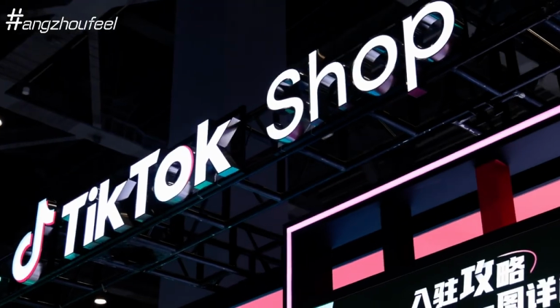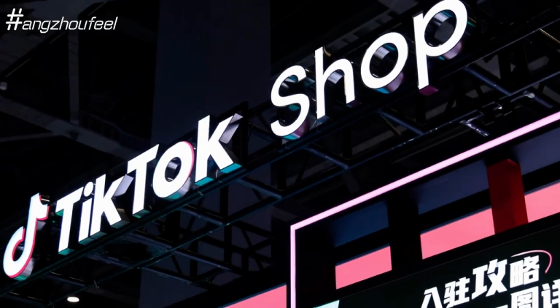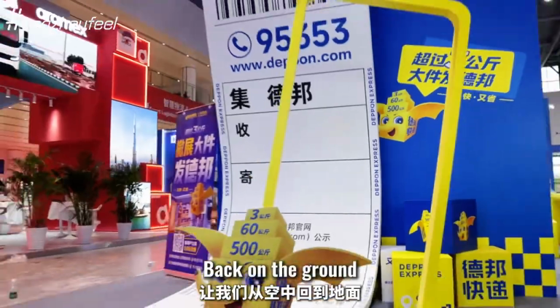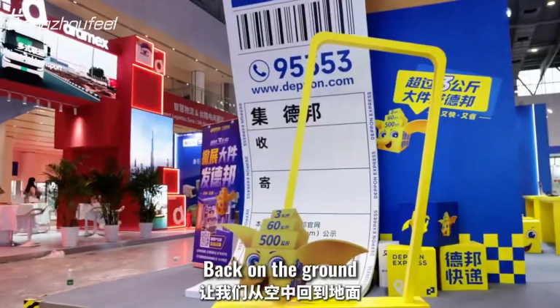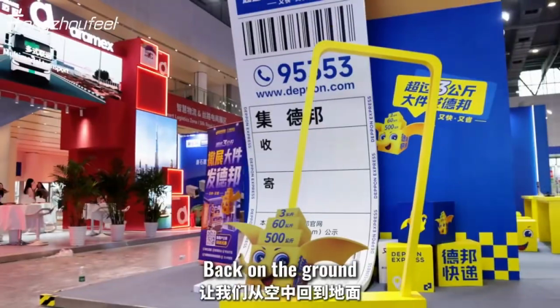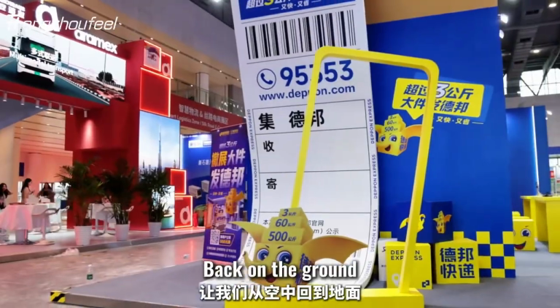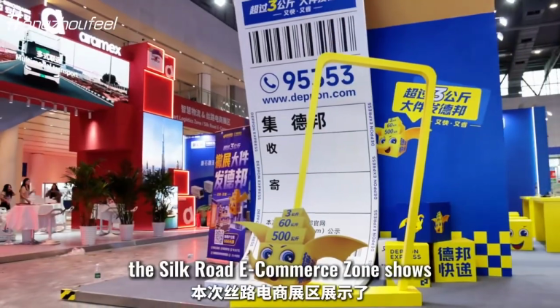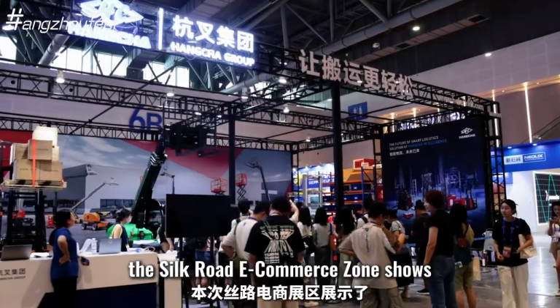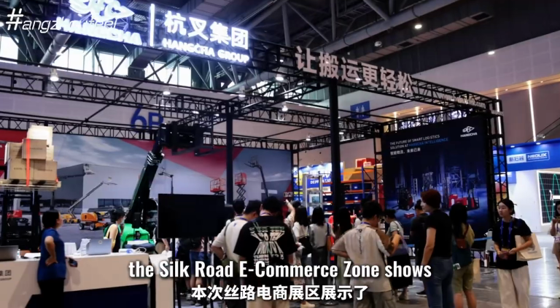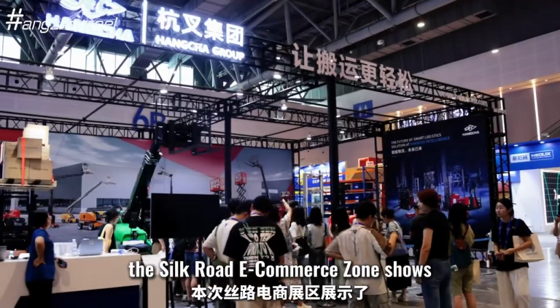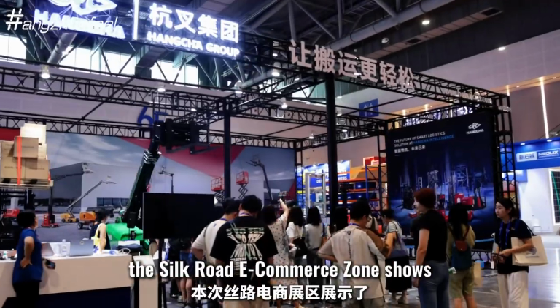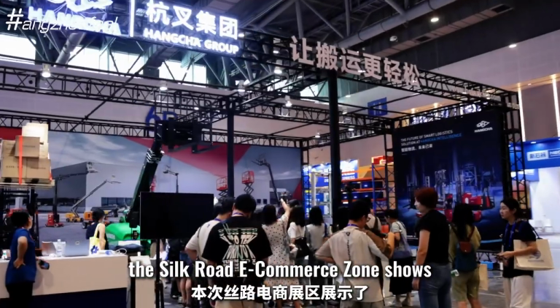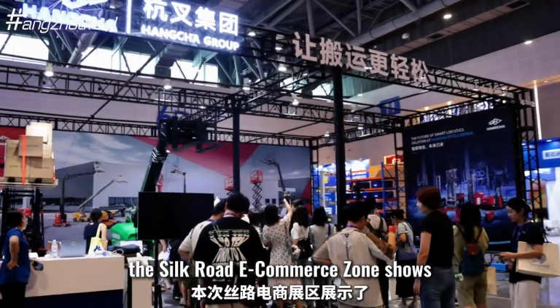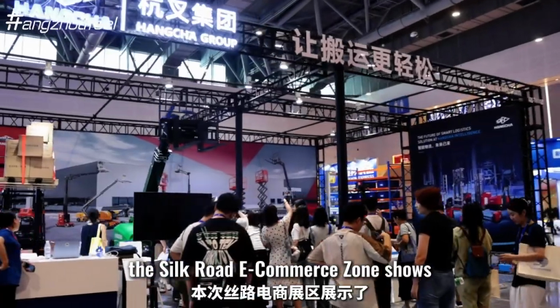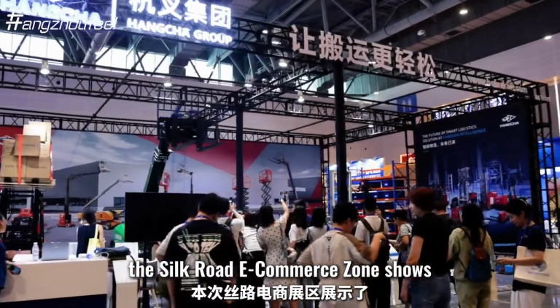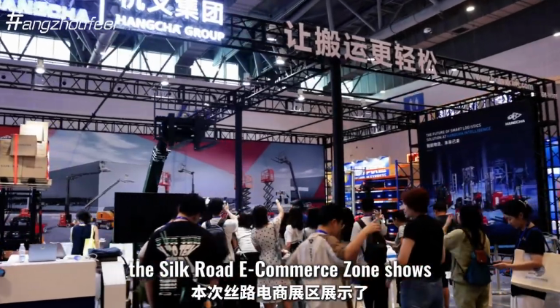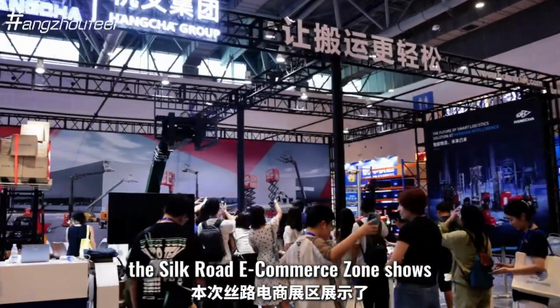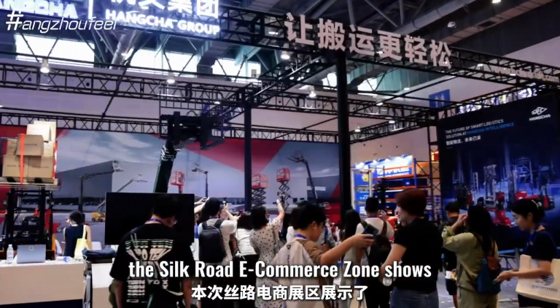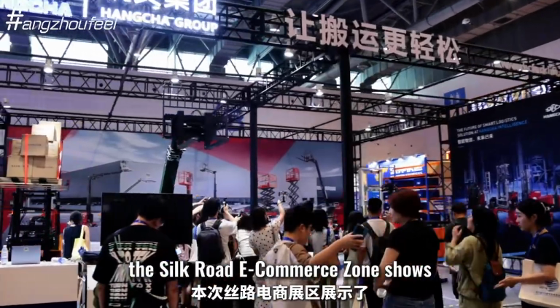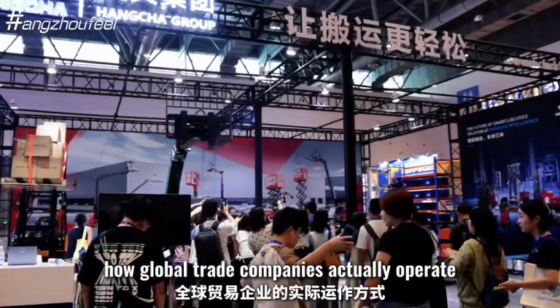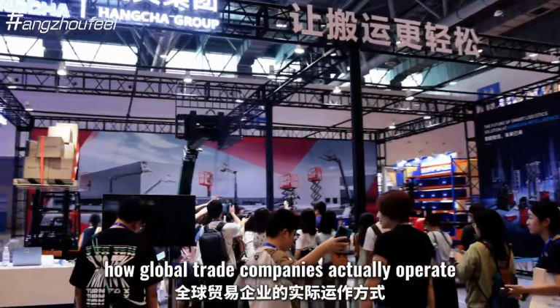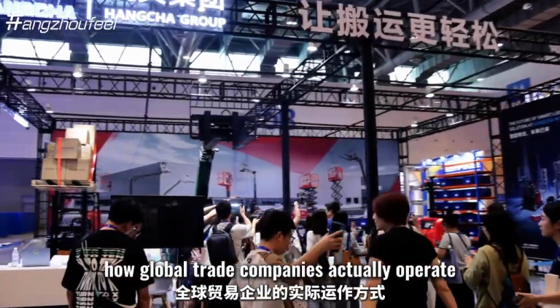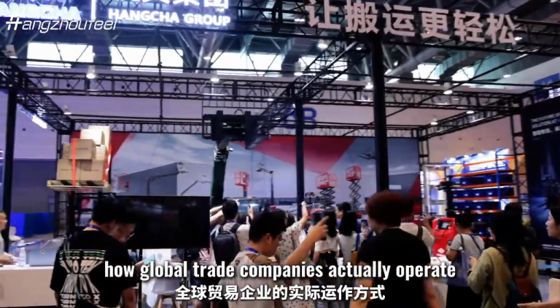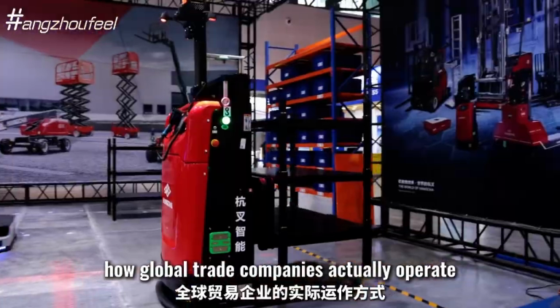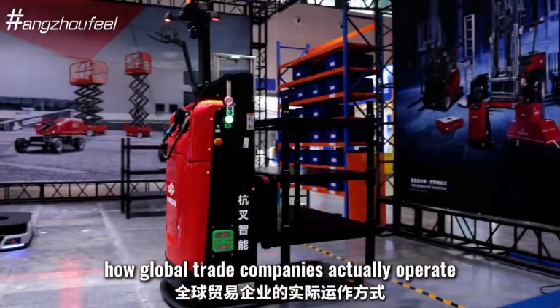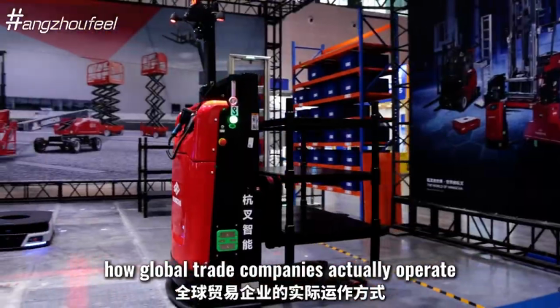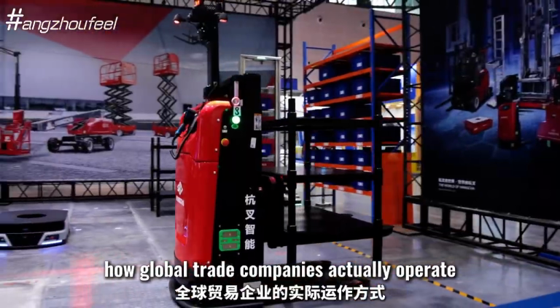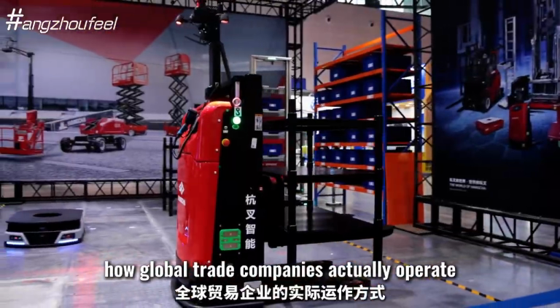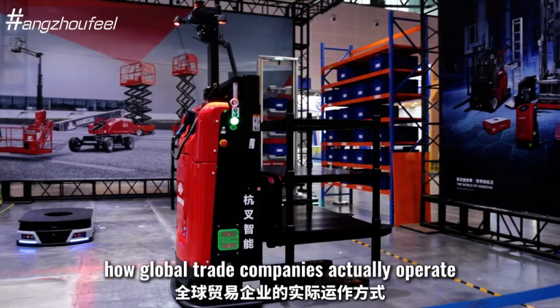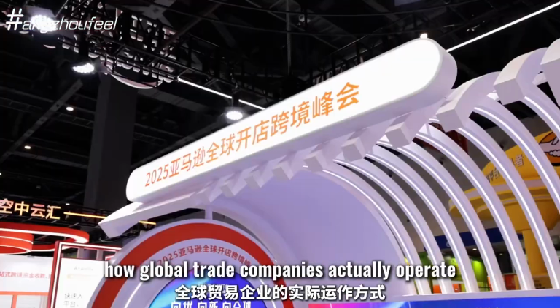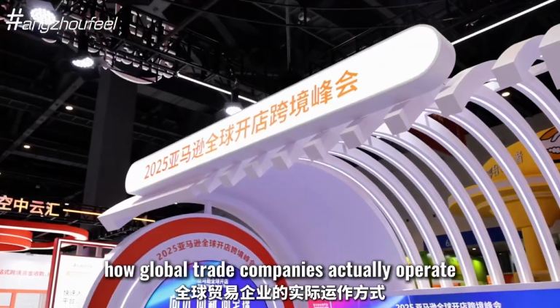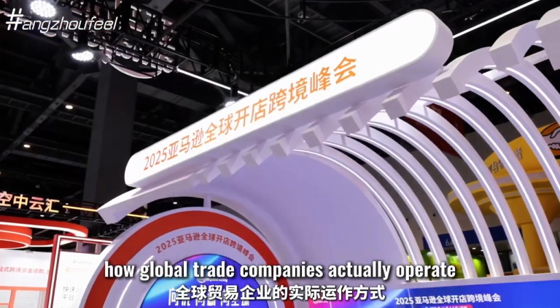Back on the ground, the Silk Road e-commerce zone shows how global trade companies actually operate.